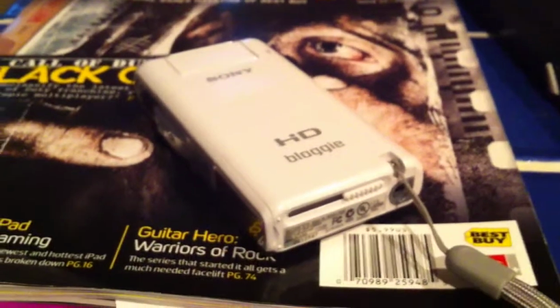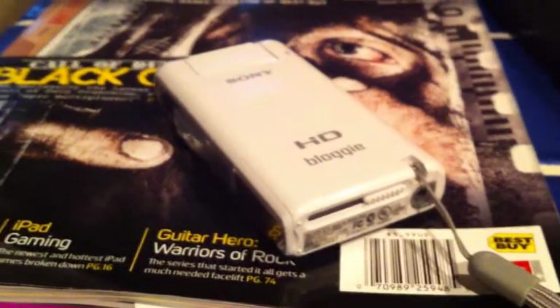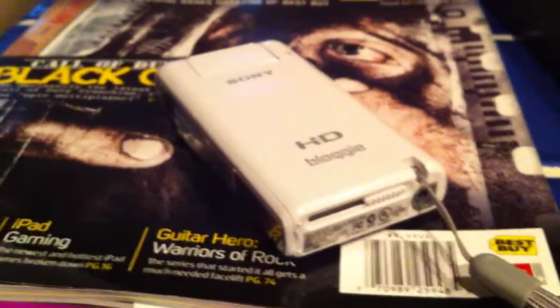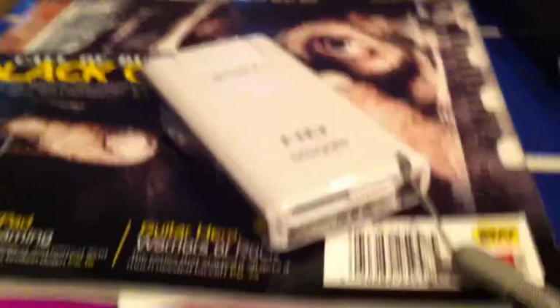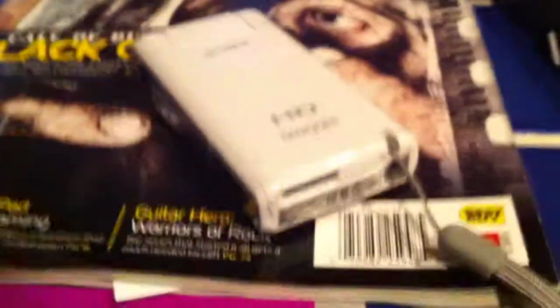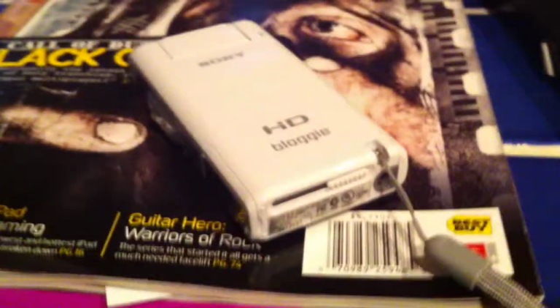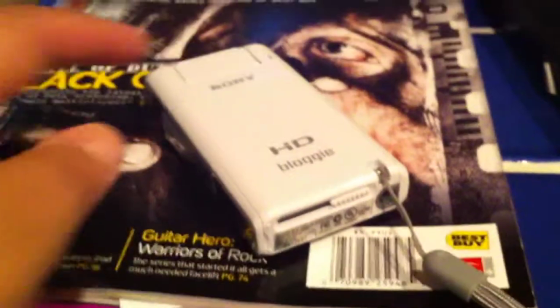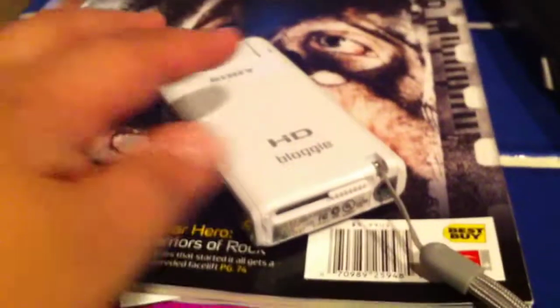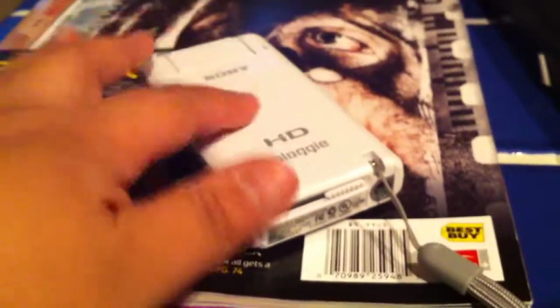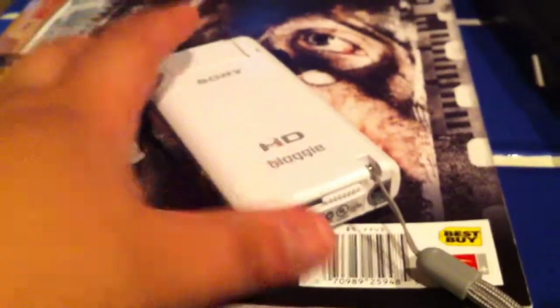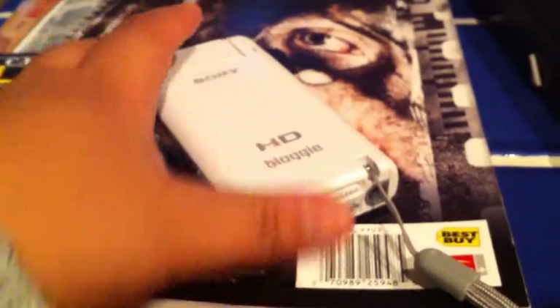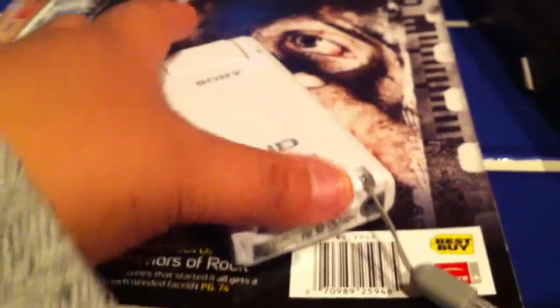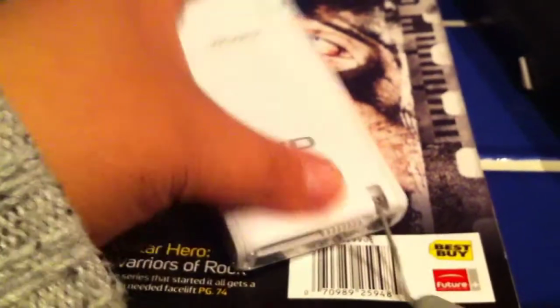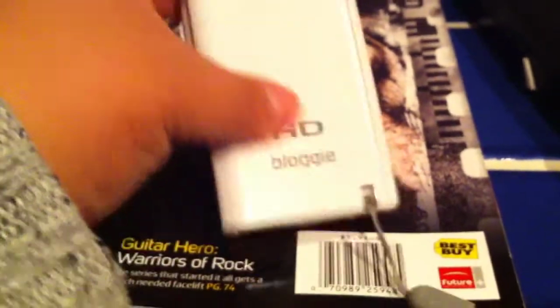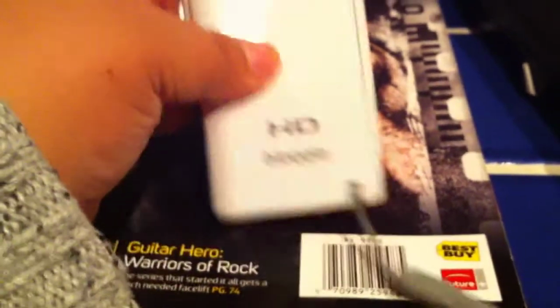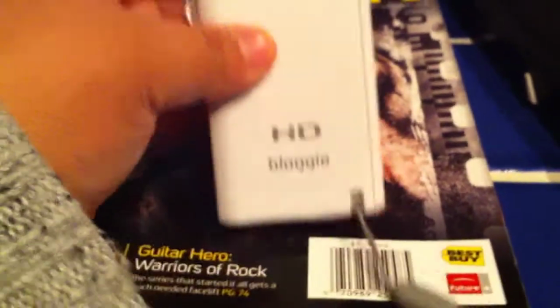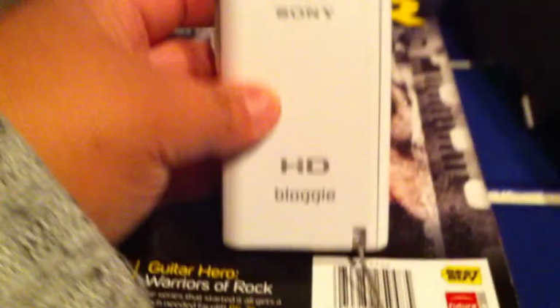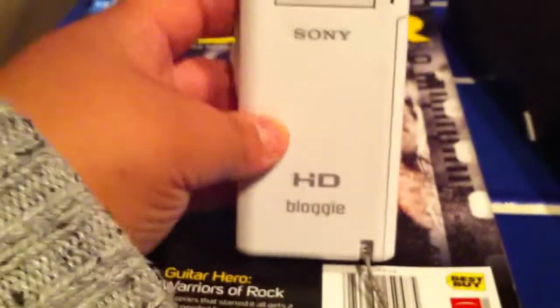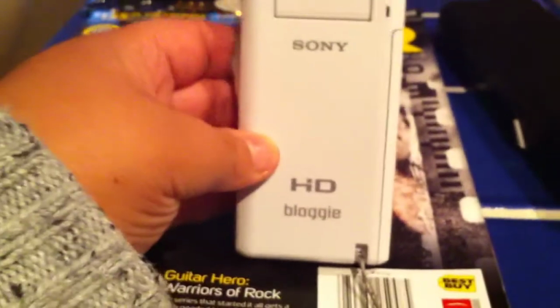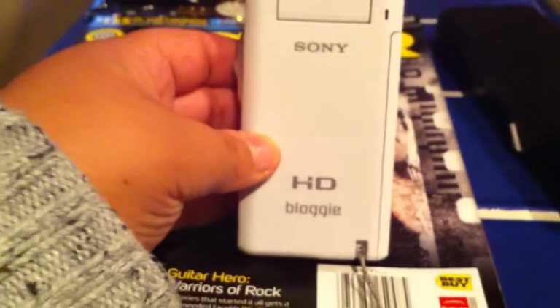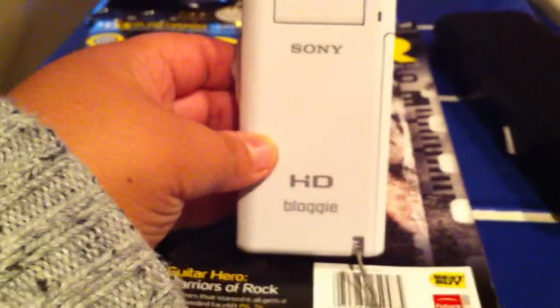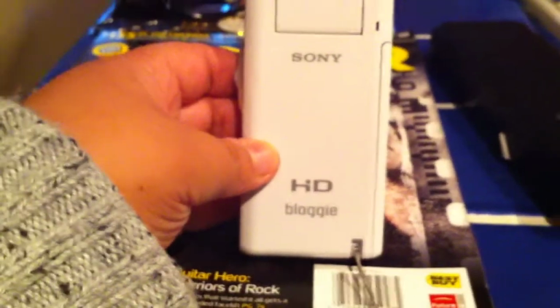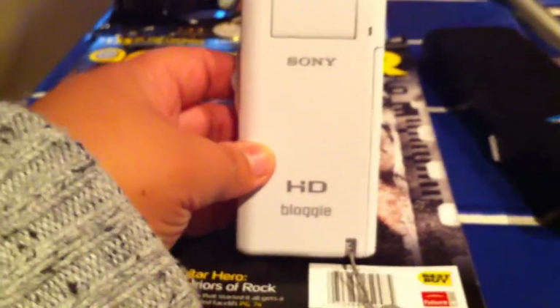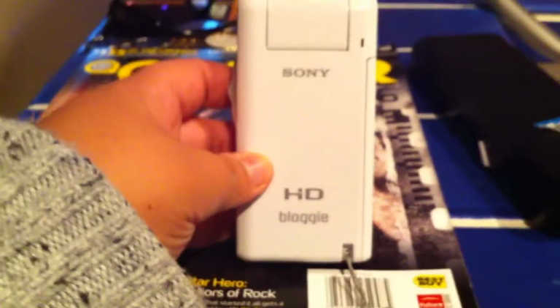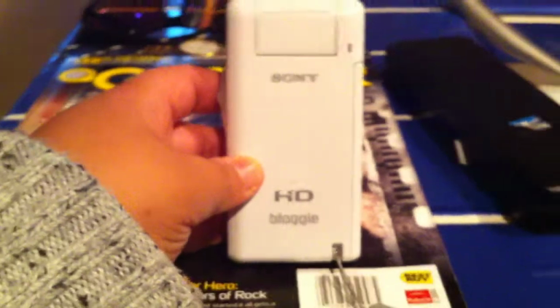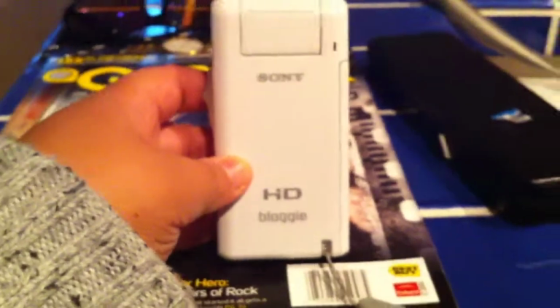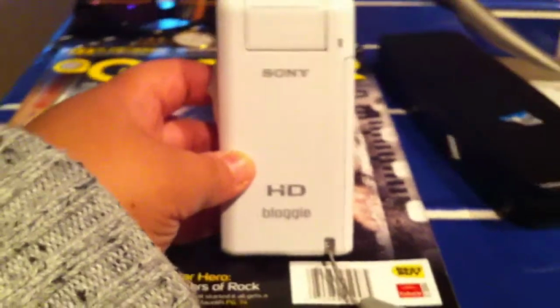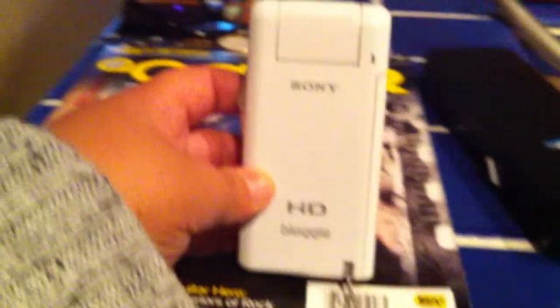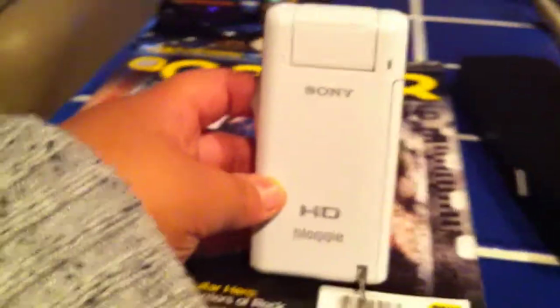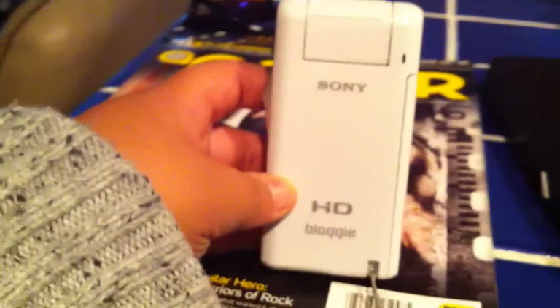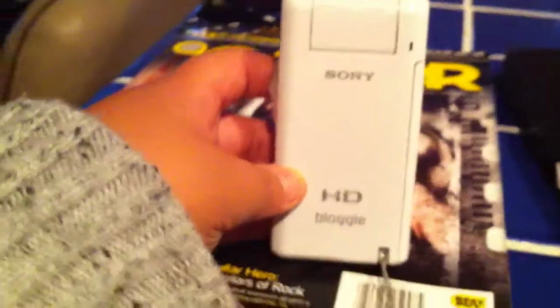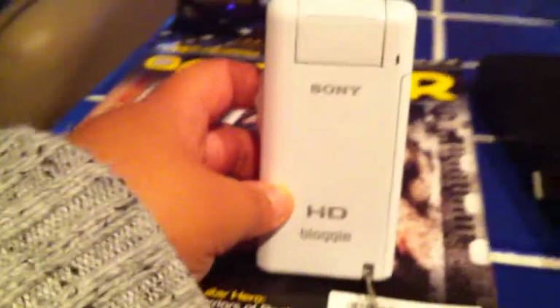Hi everybody, this is Corita Love with a brief review of the Sony HD Bloggy camera.